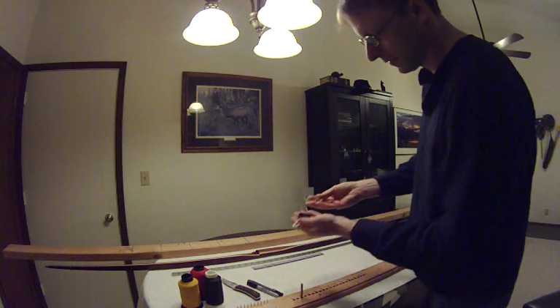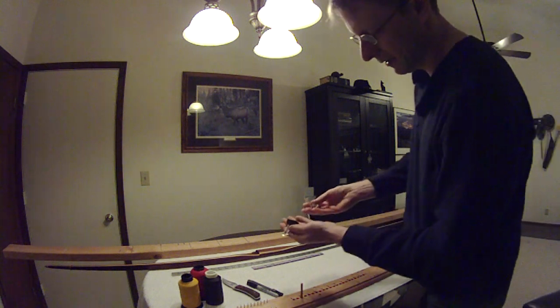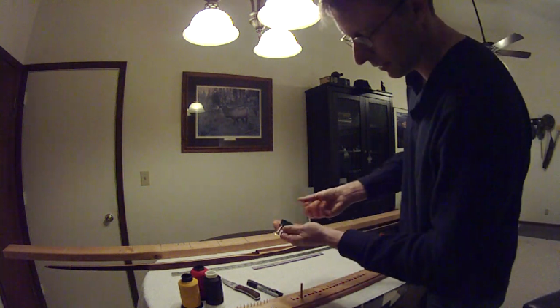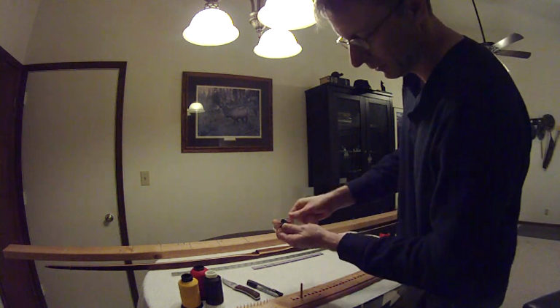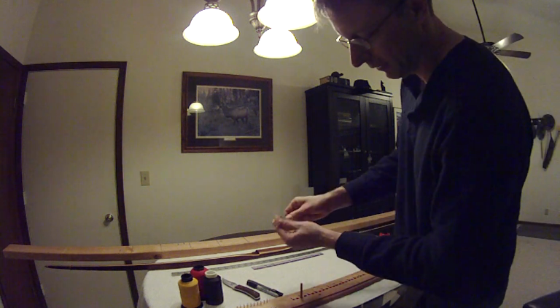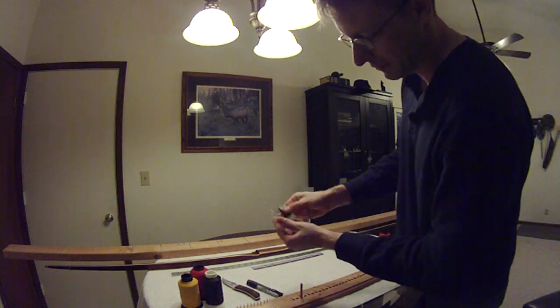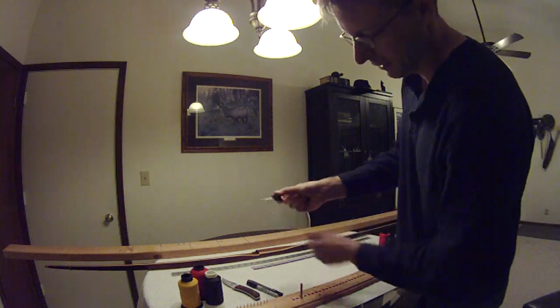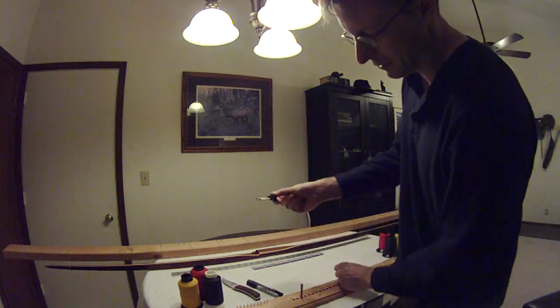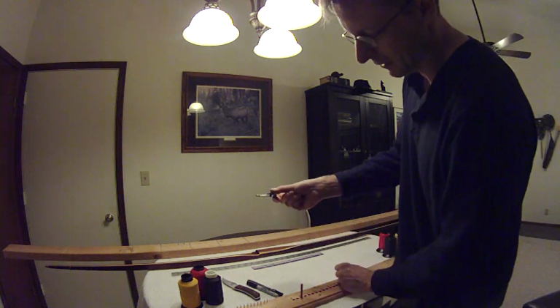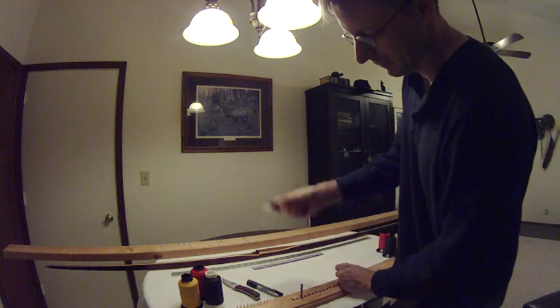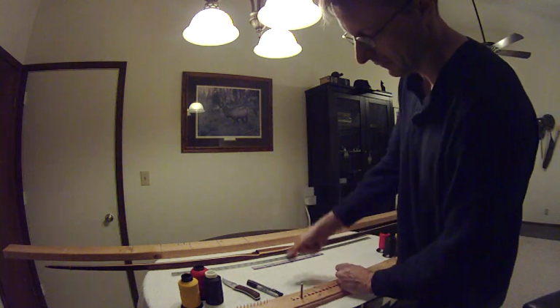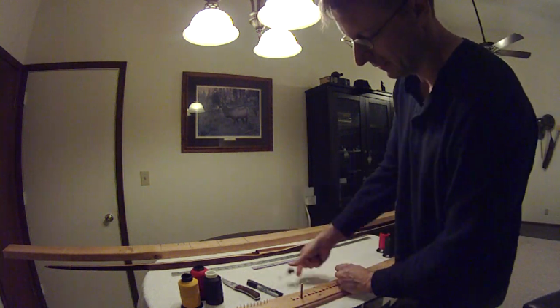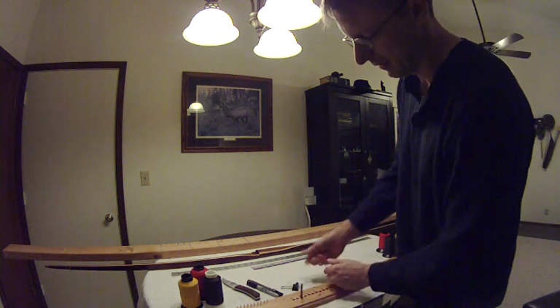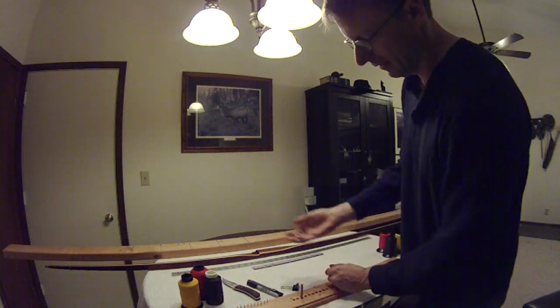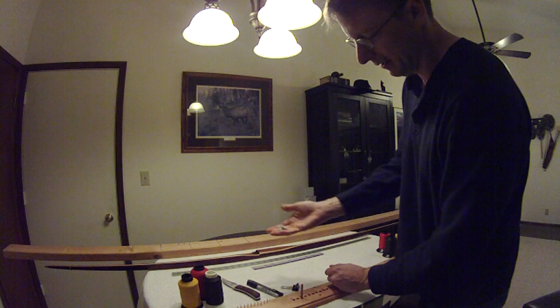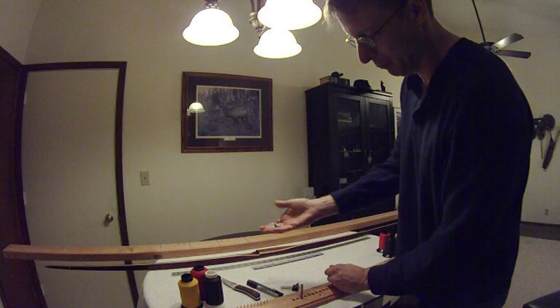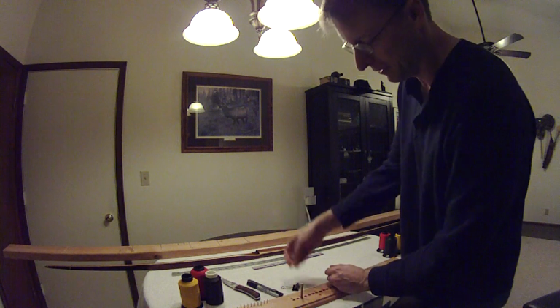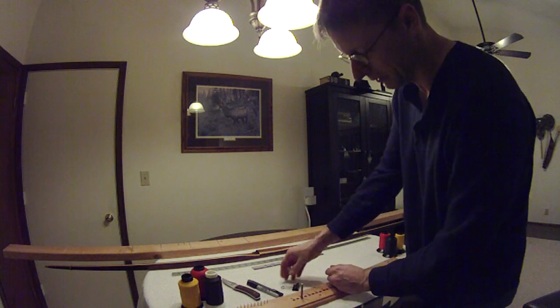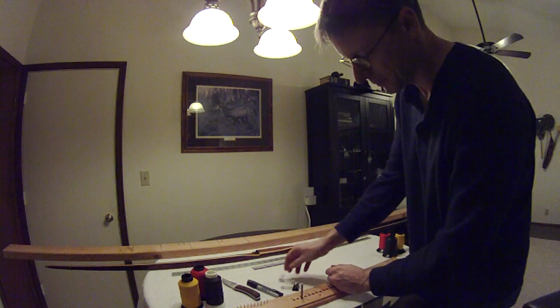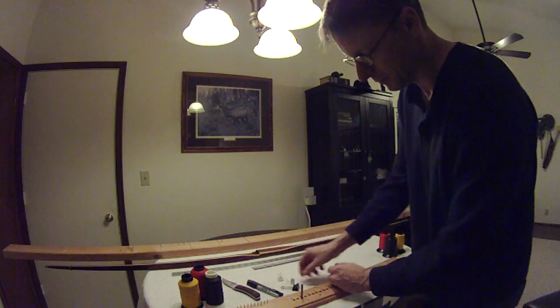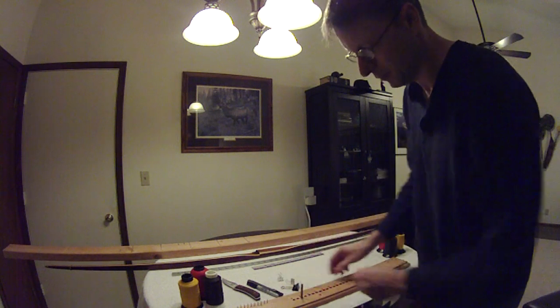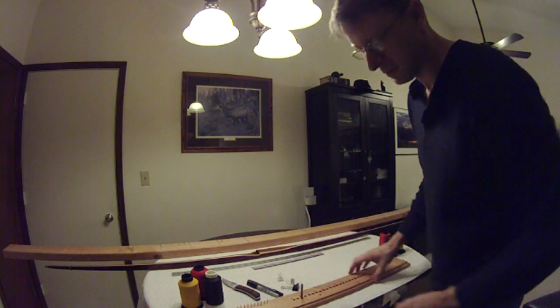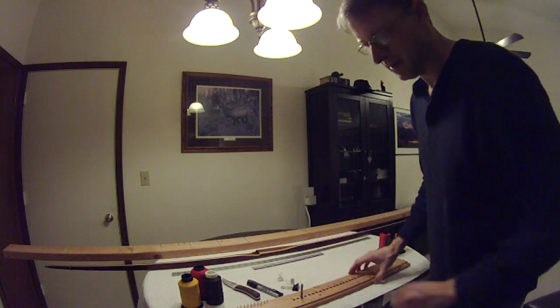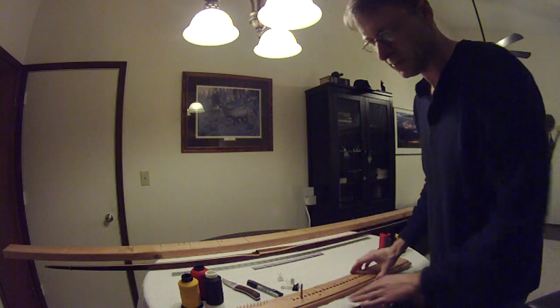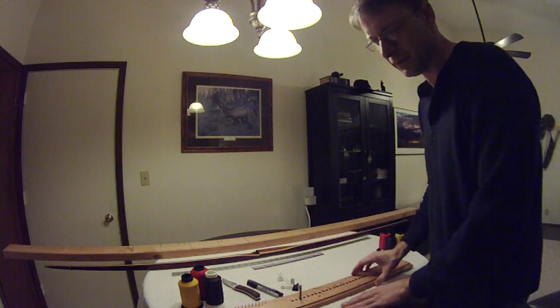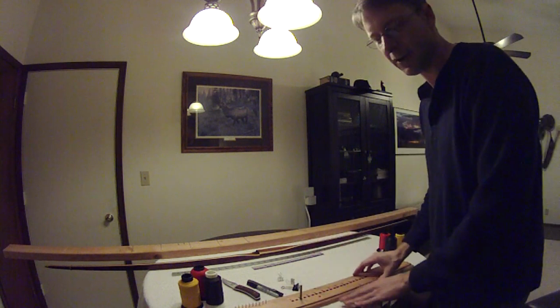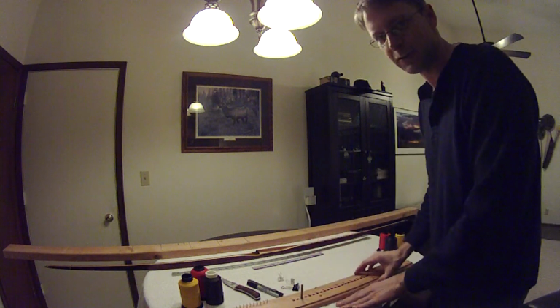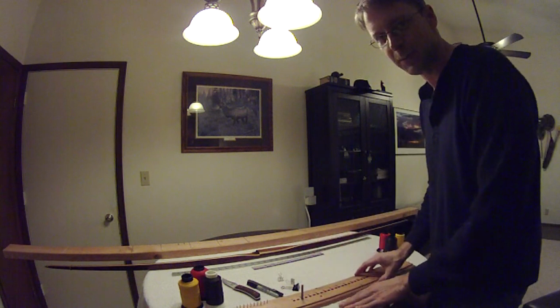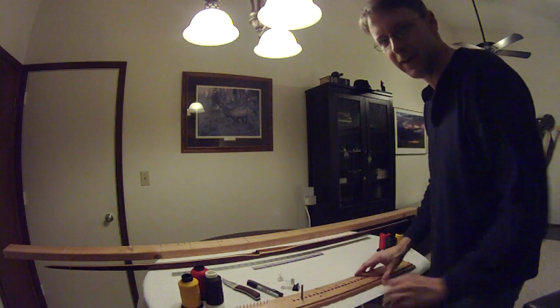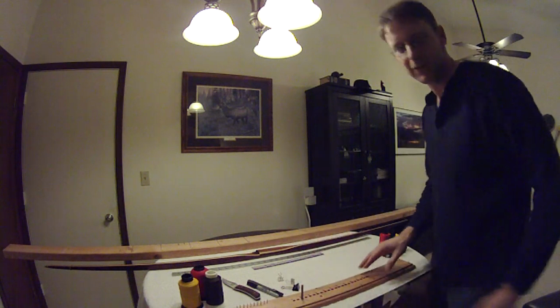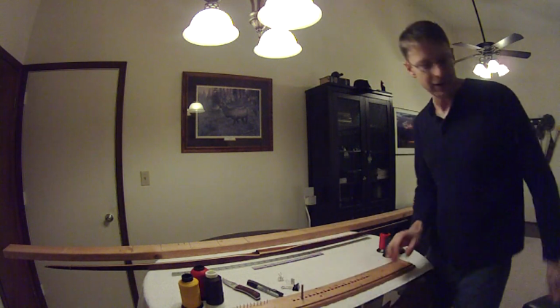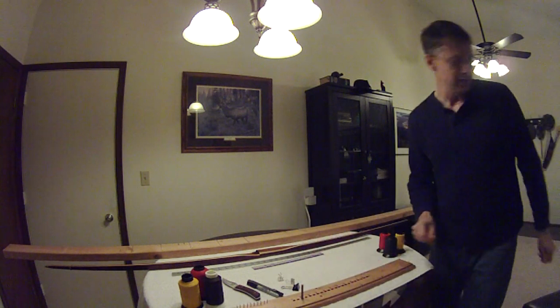A couple of little lifesavers here: binder clips, two different sizes, two different colors for me — they have different needs.